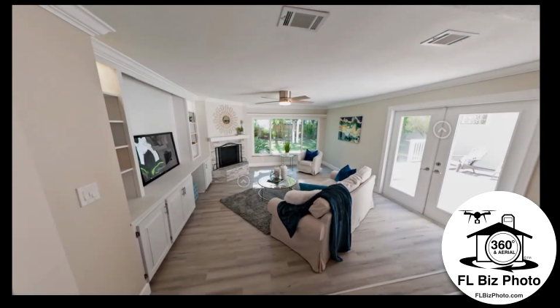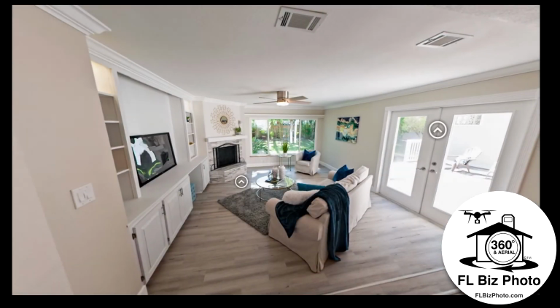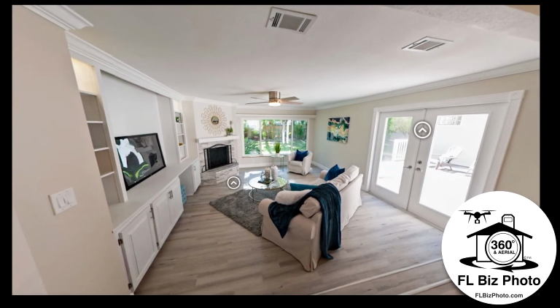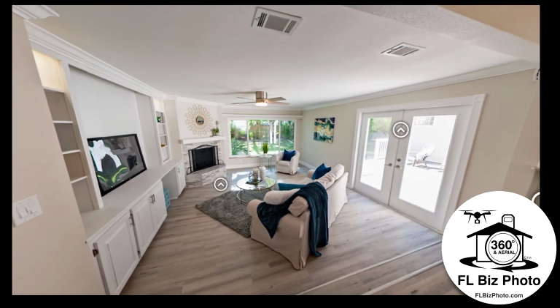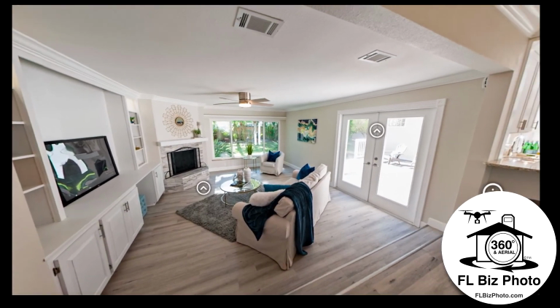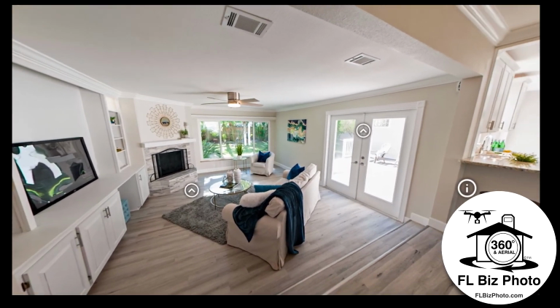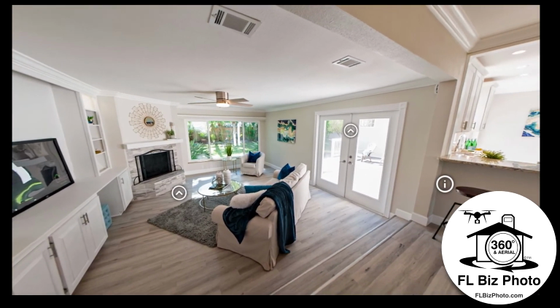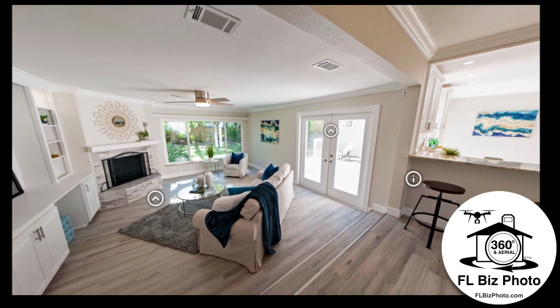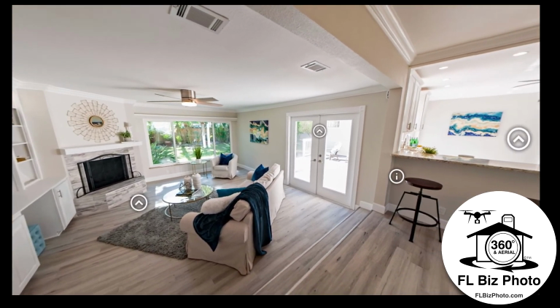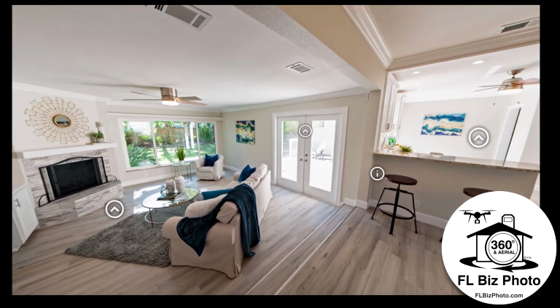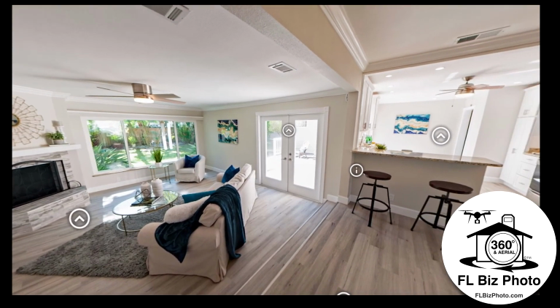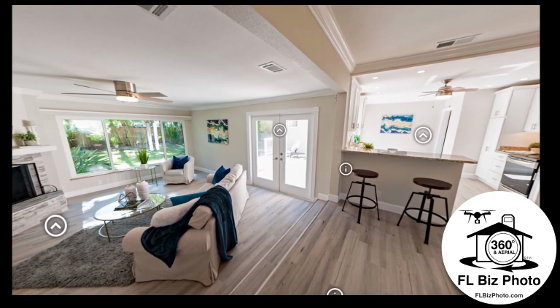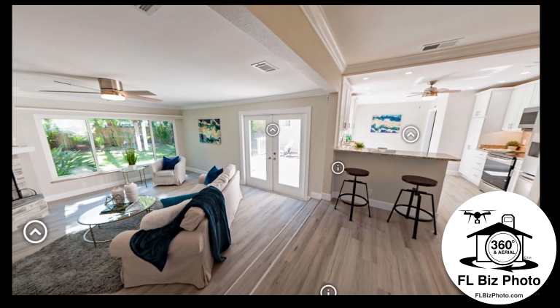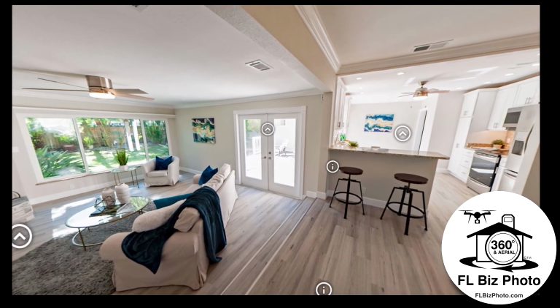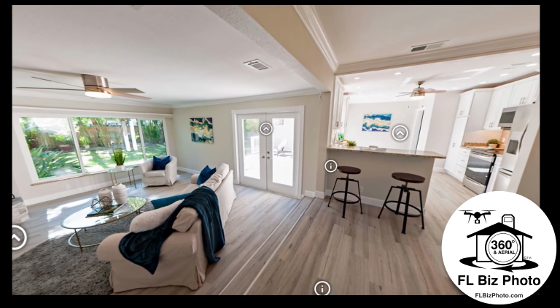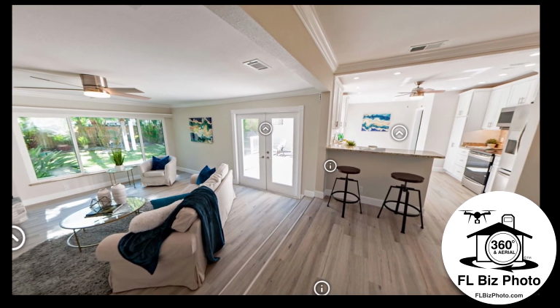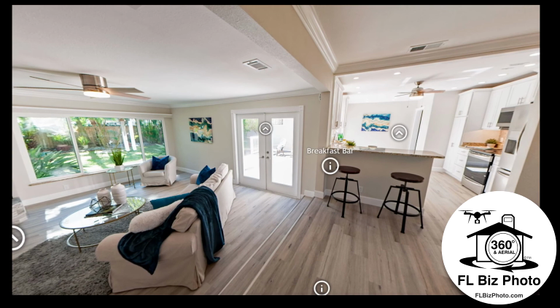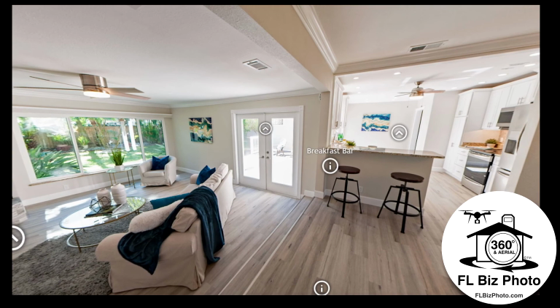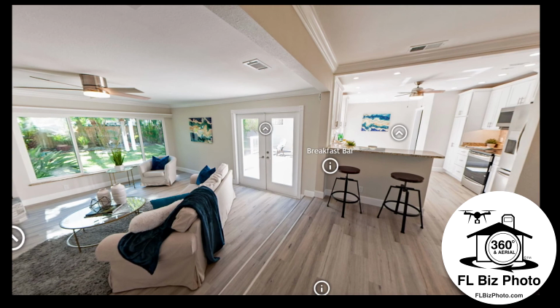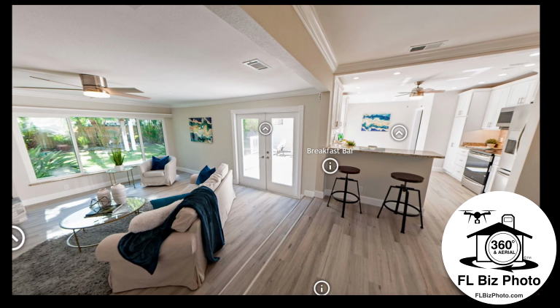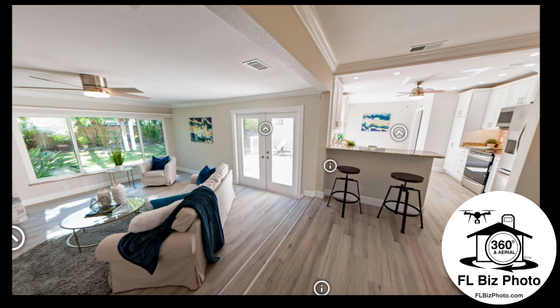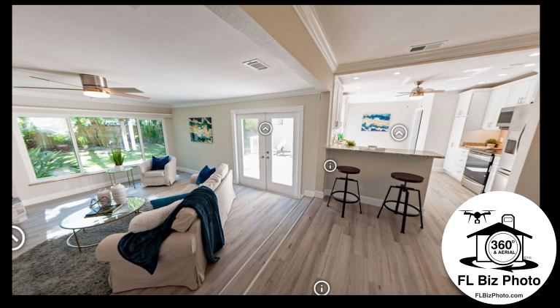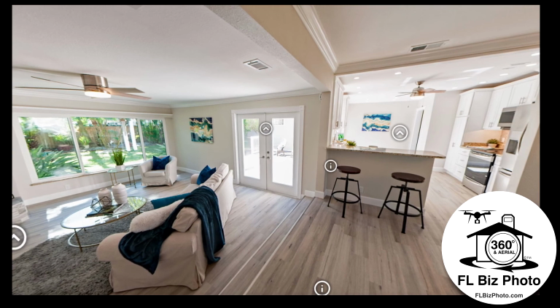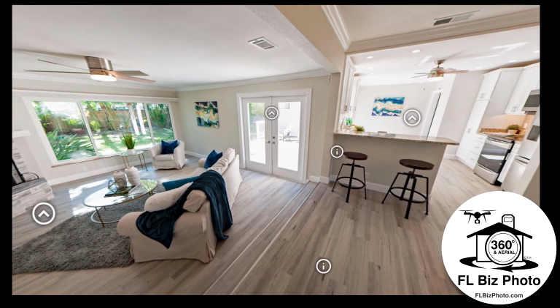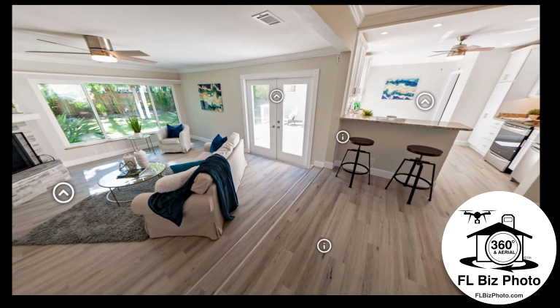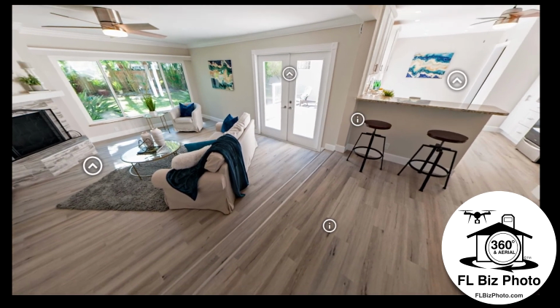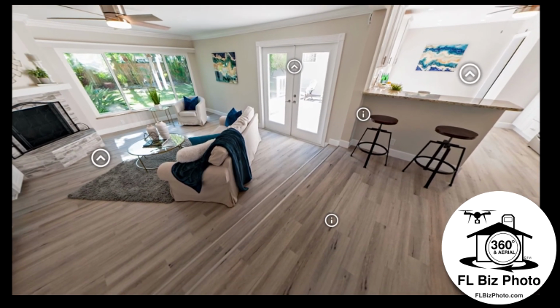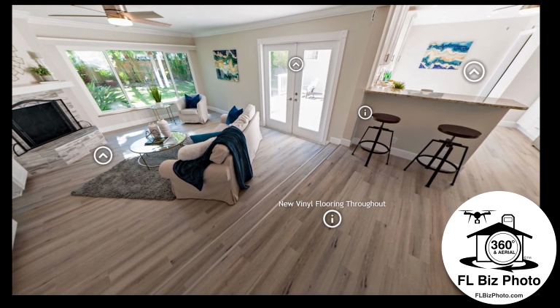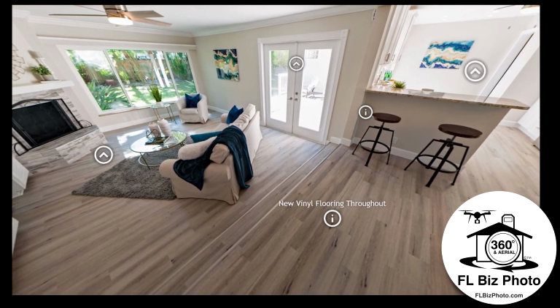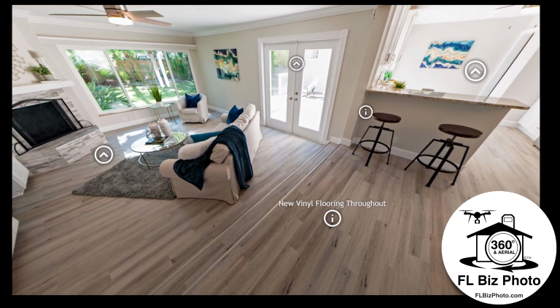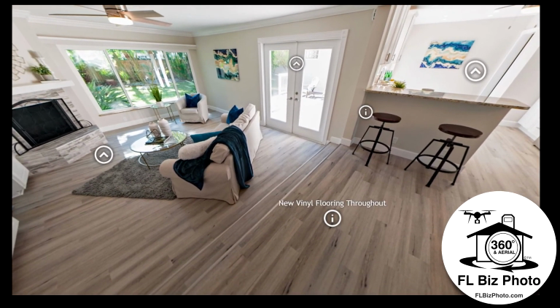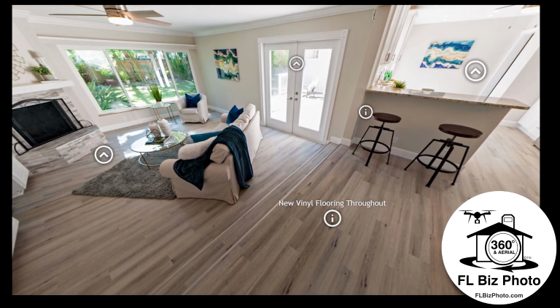We handle everything from capturing to creation, providing you with a single link to include with your listing, website, or to submit to the MLS.